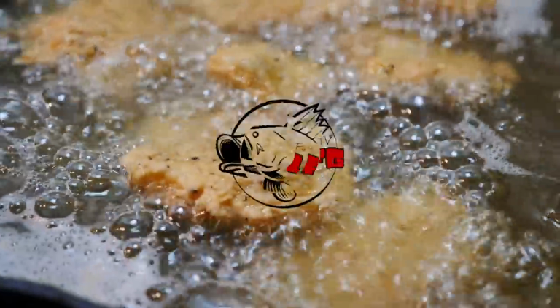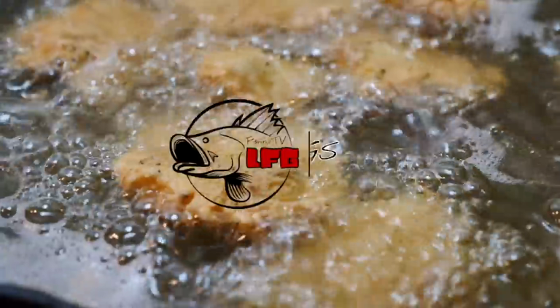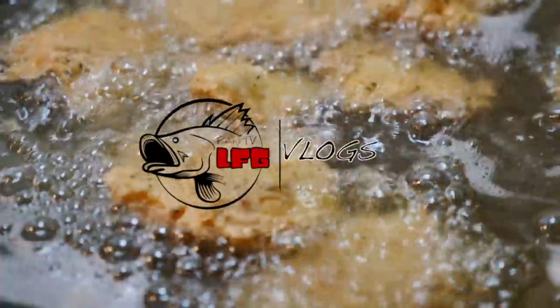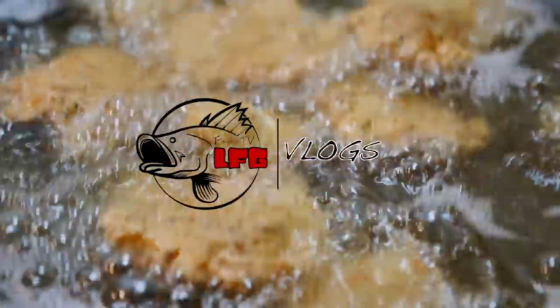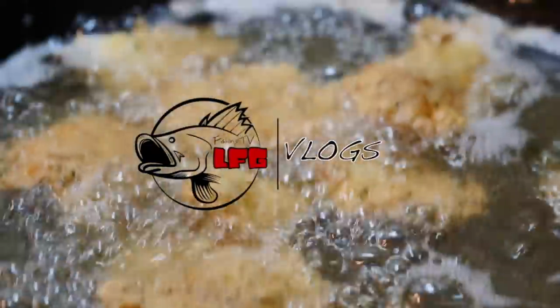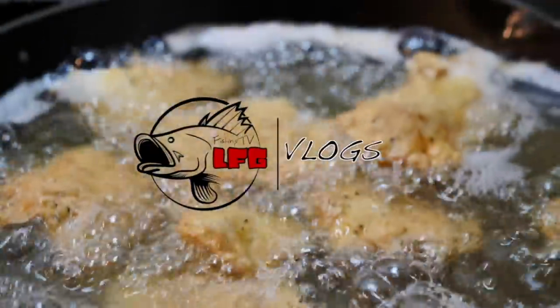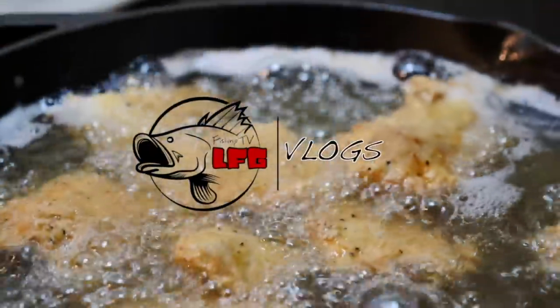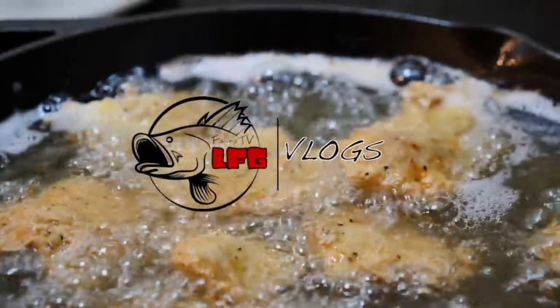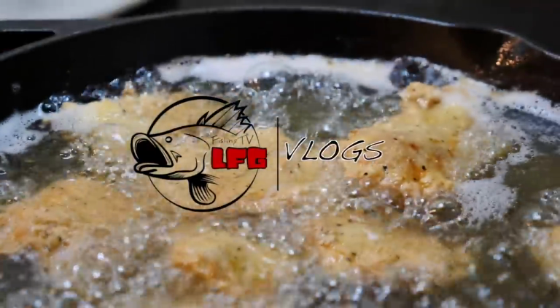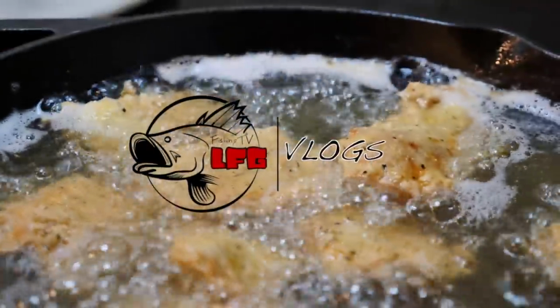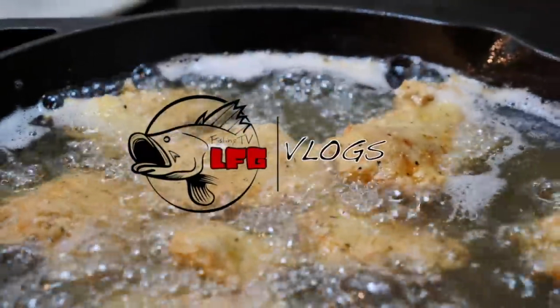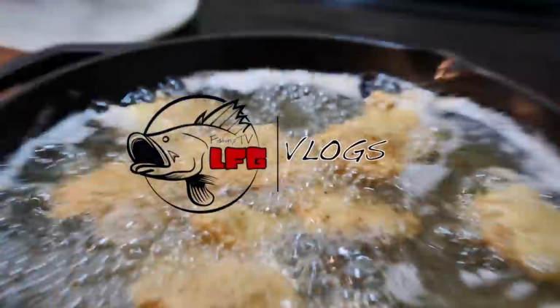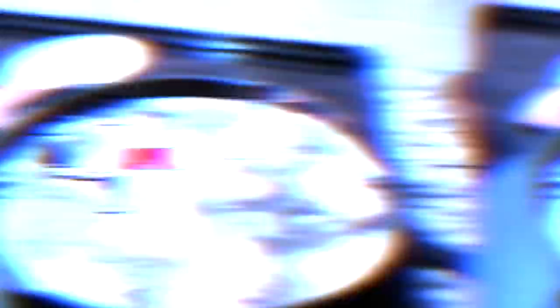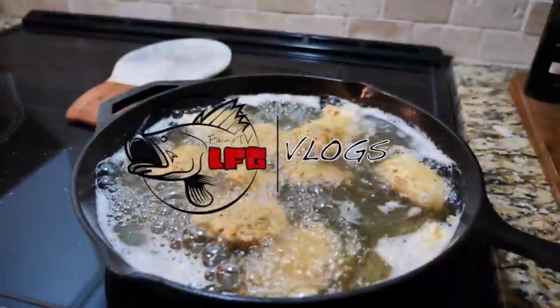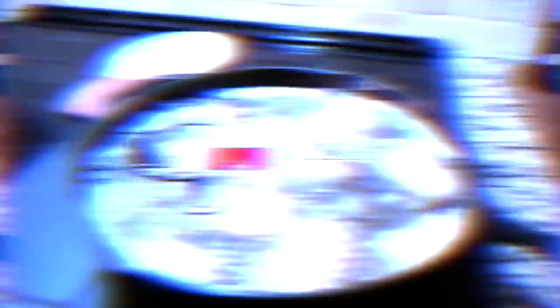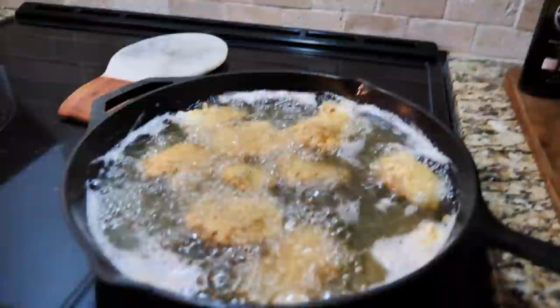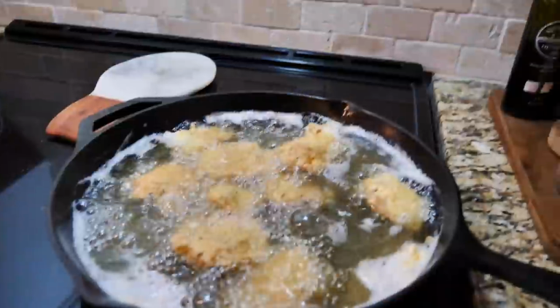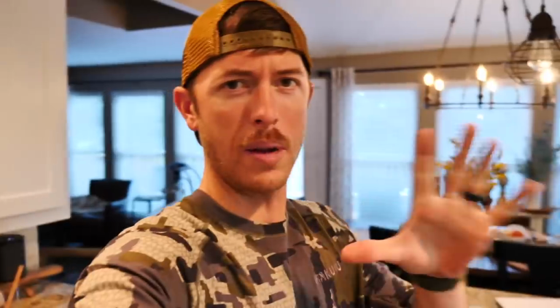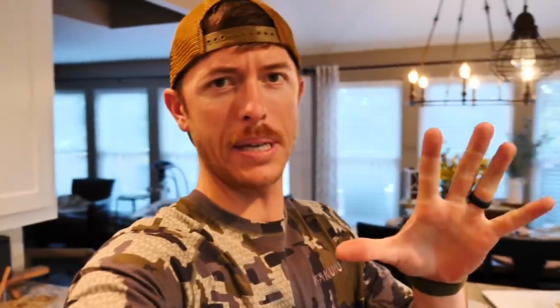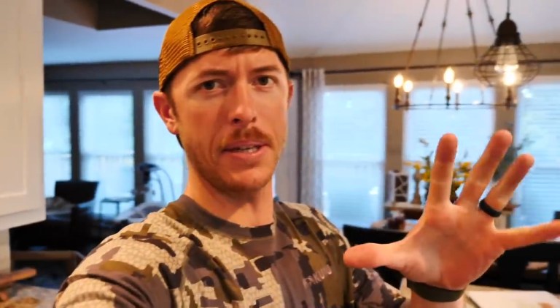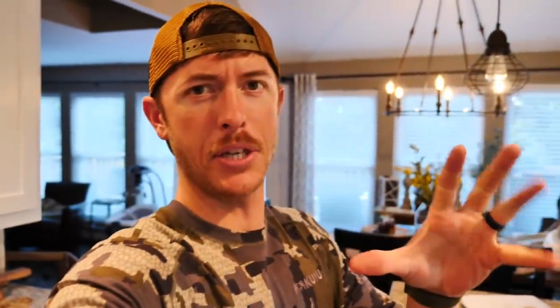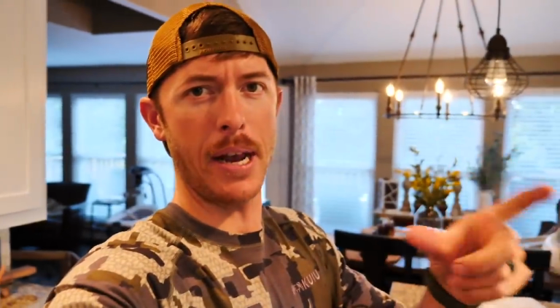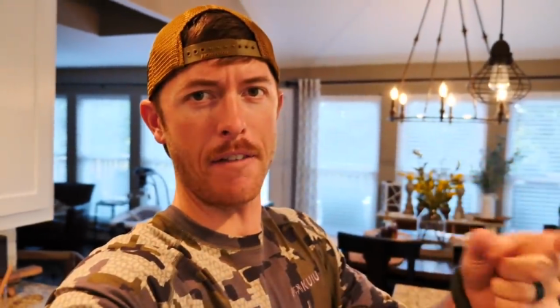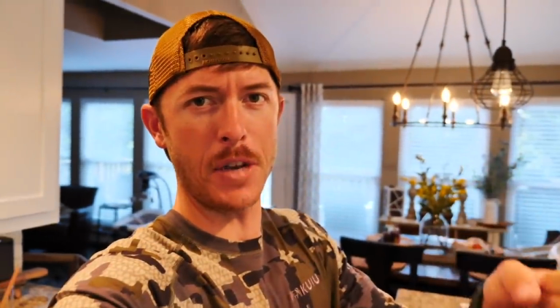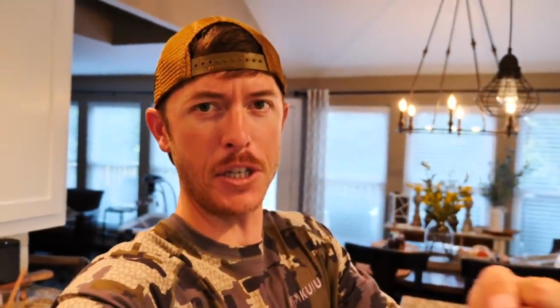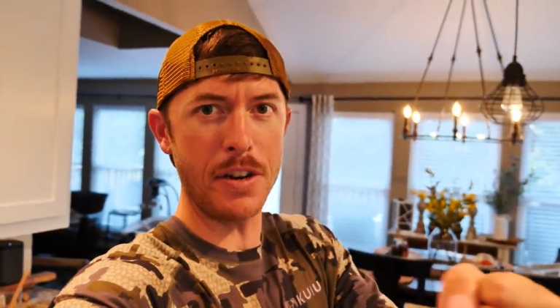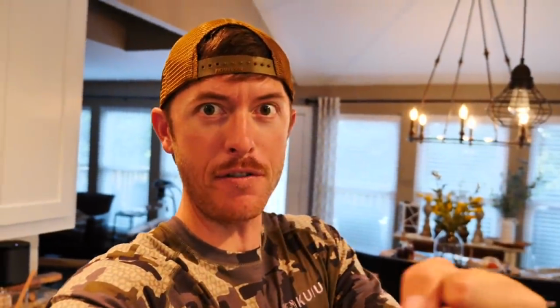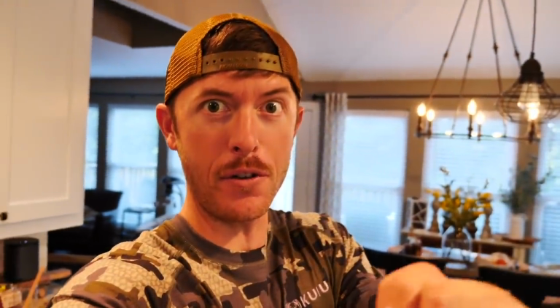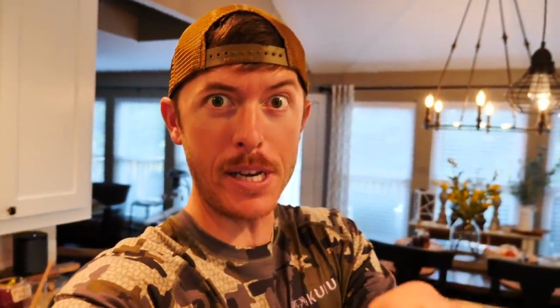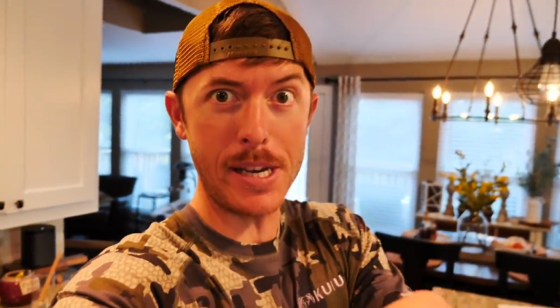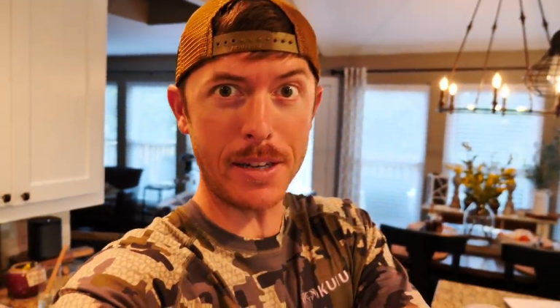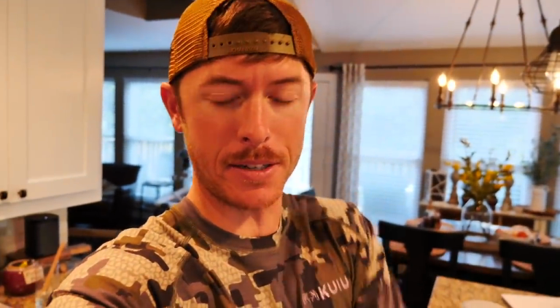Floating! Welcome back to the channel, Fishing Freaks!